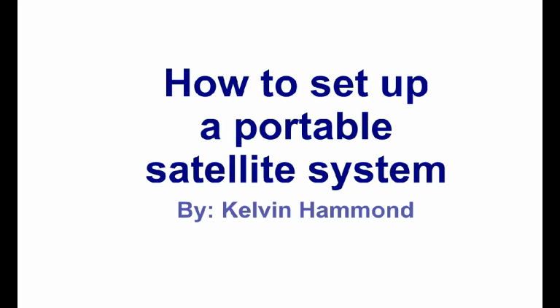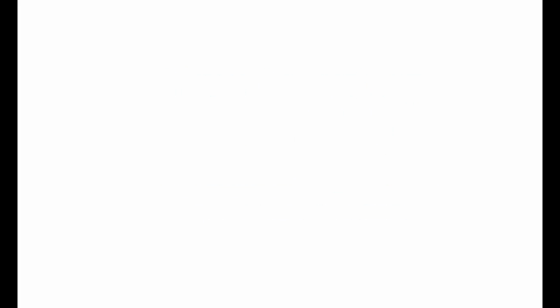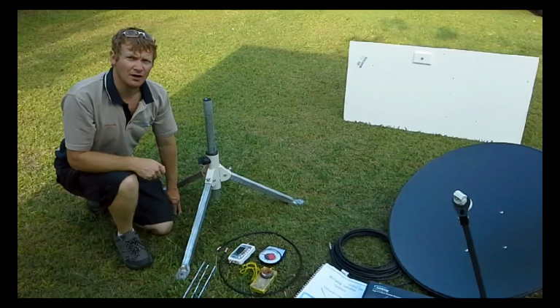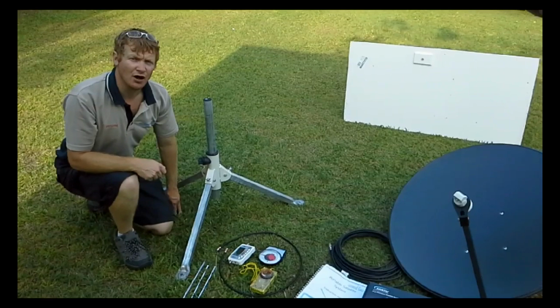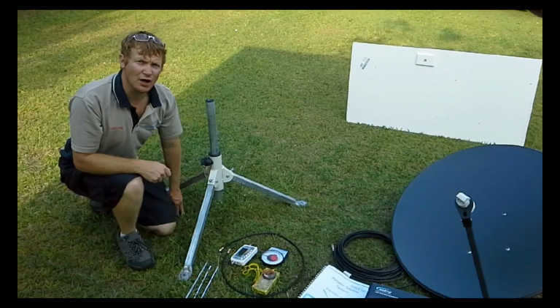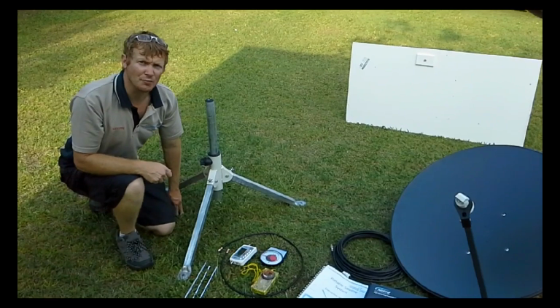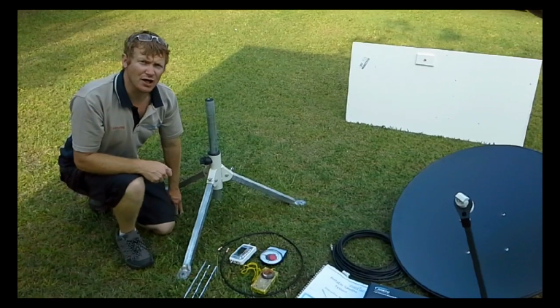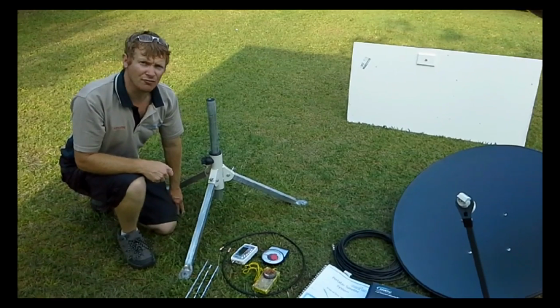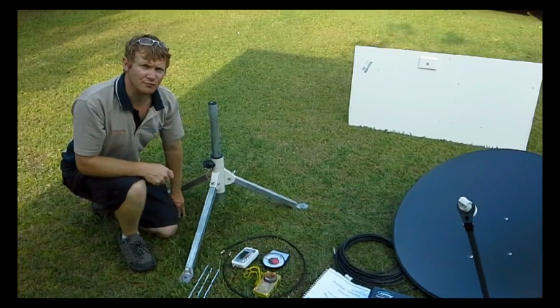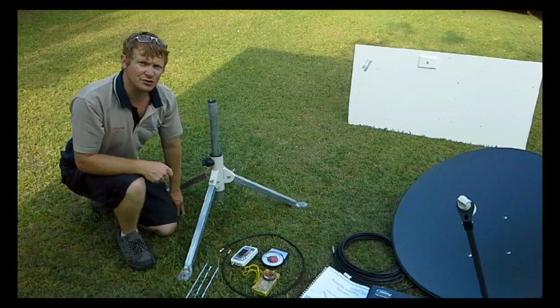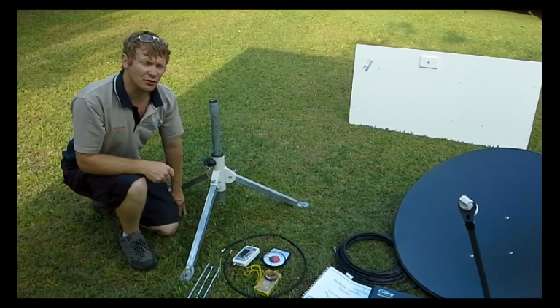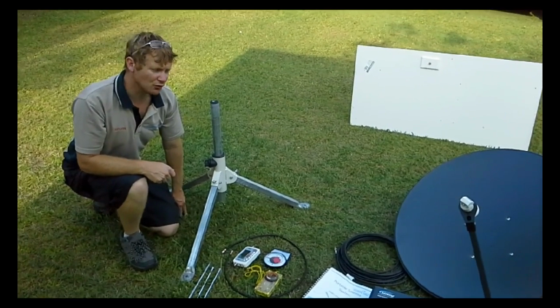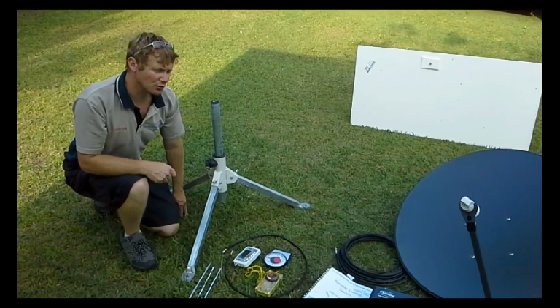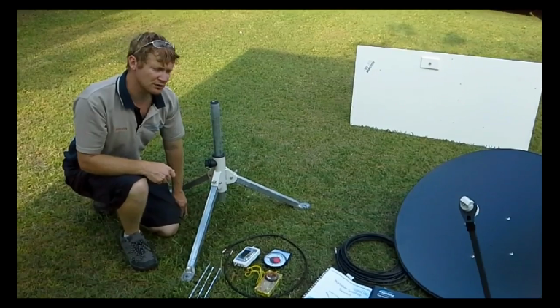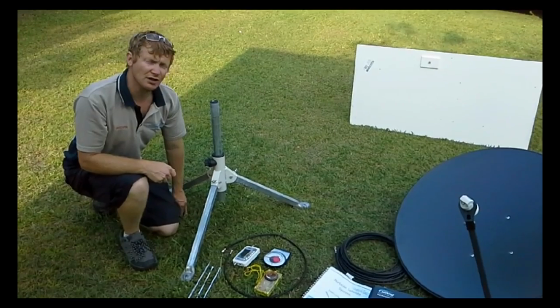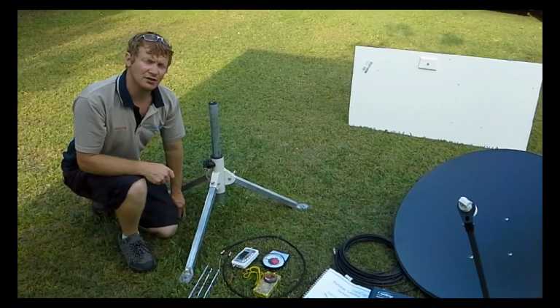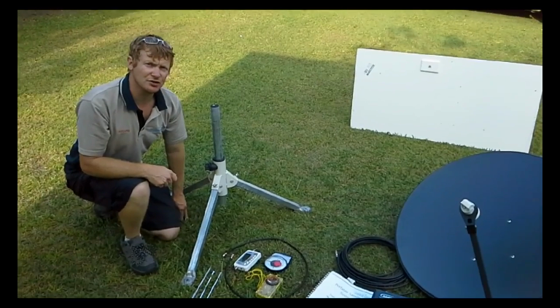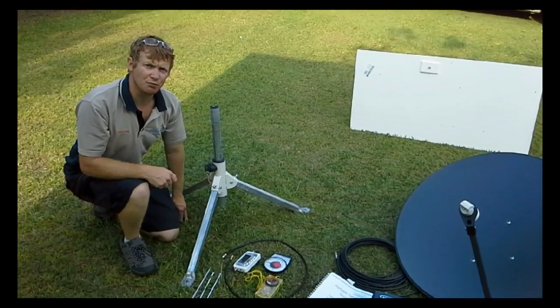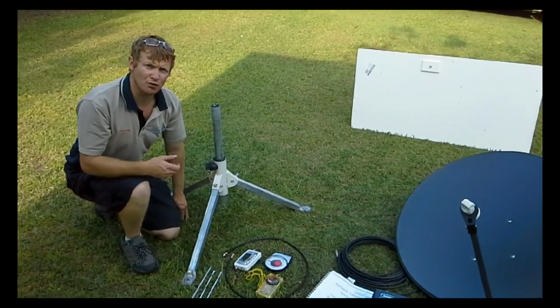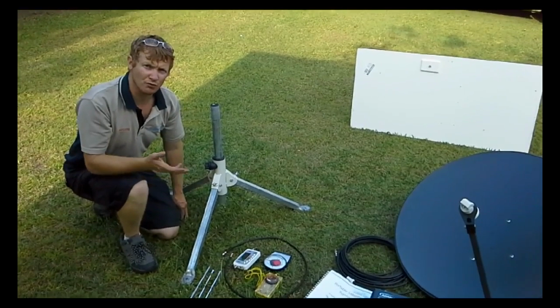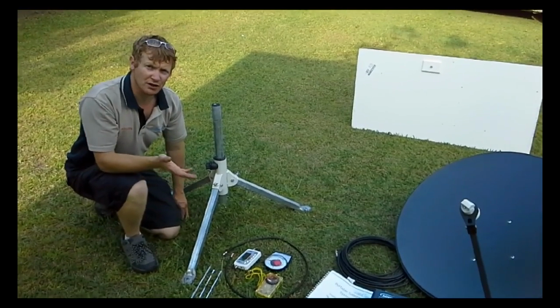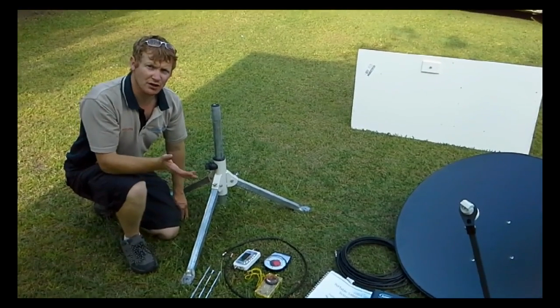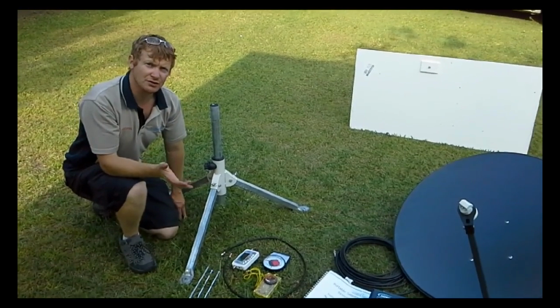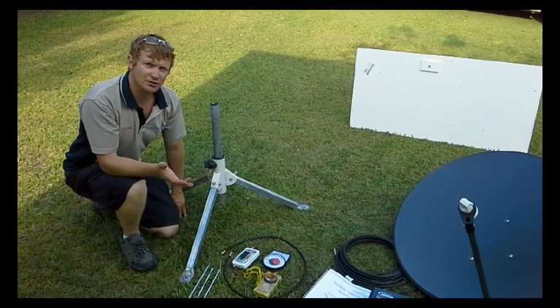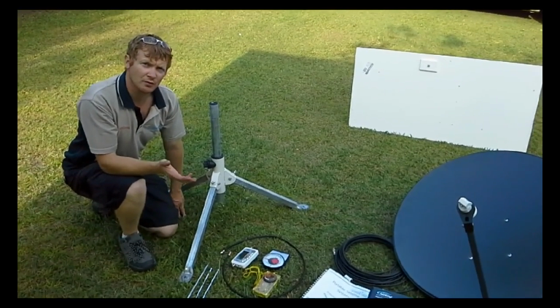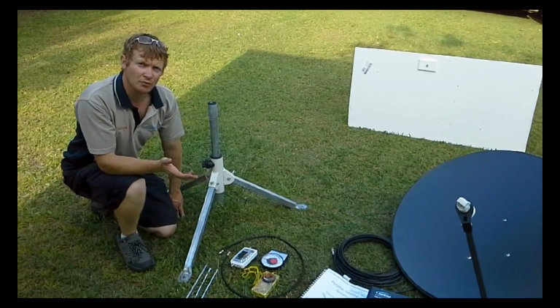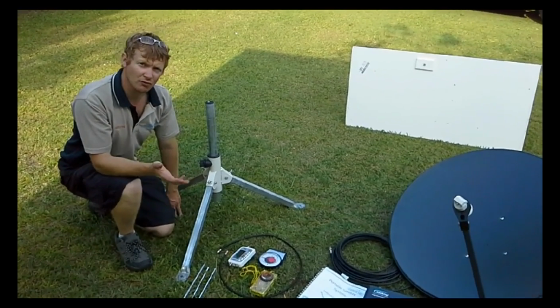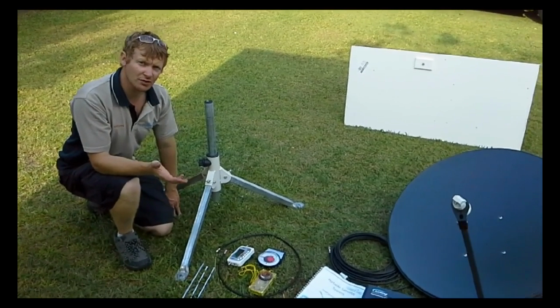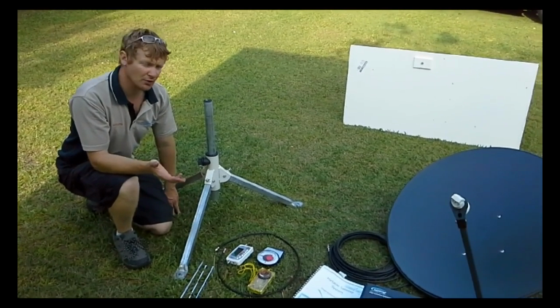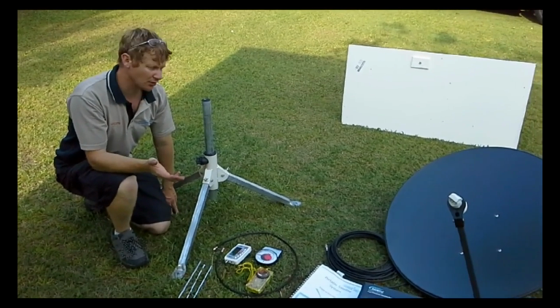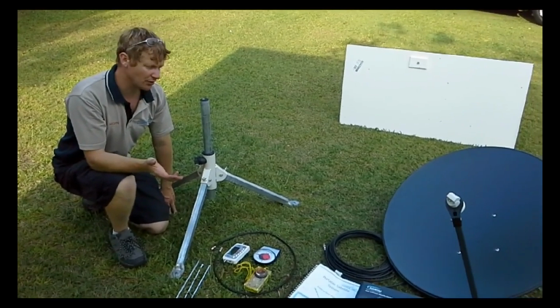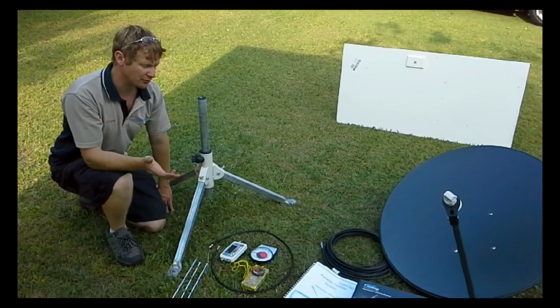Hi, I'm Calvin from TechnicalWiz. This is a portable satellite system that we provide to our clients.